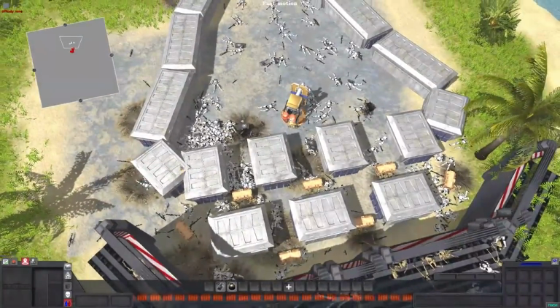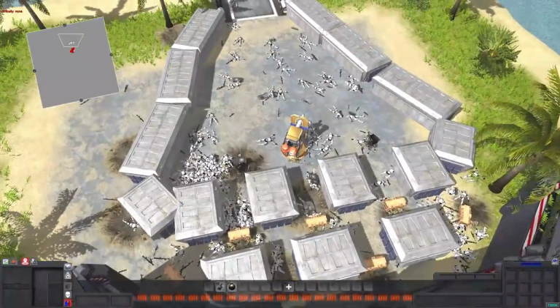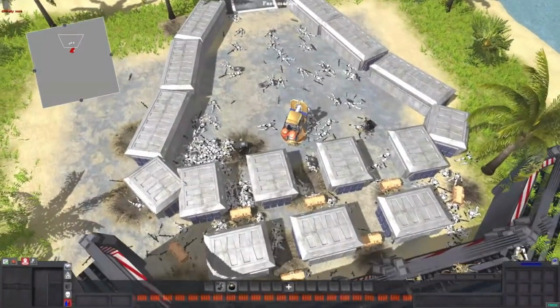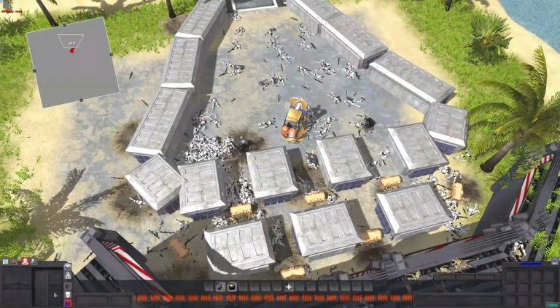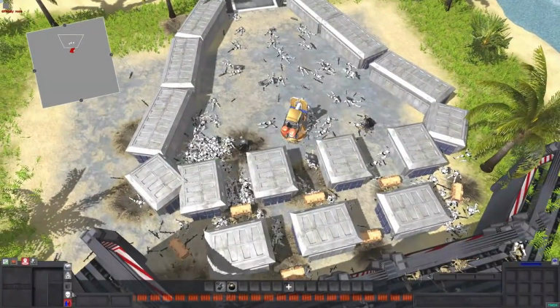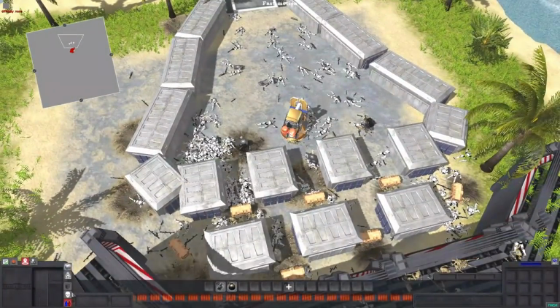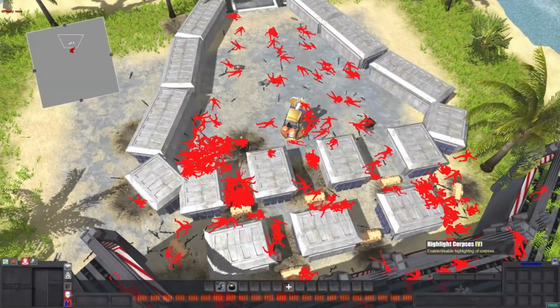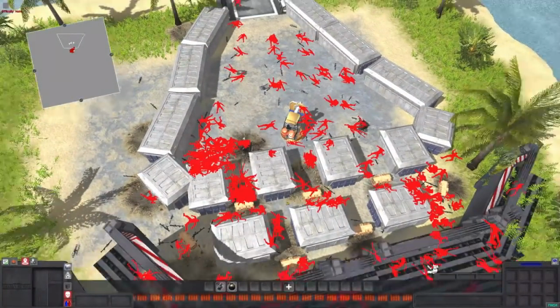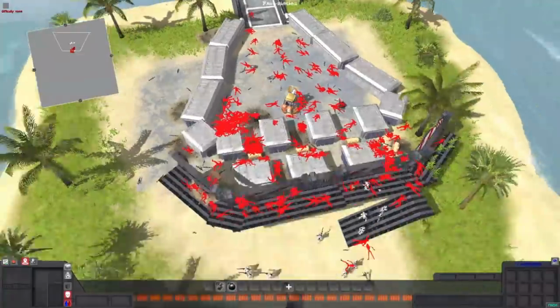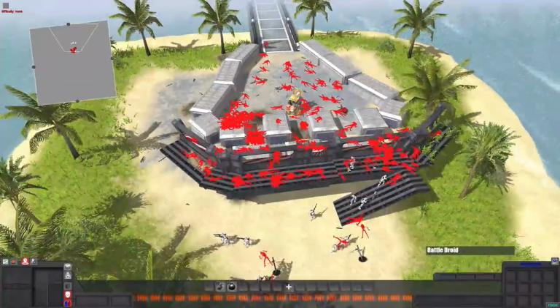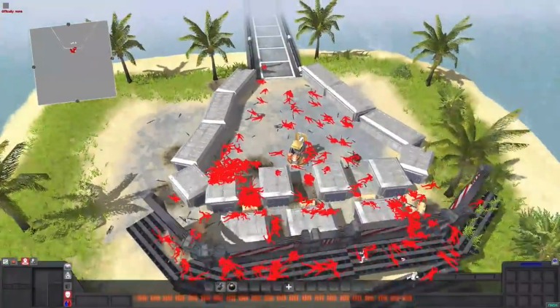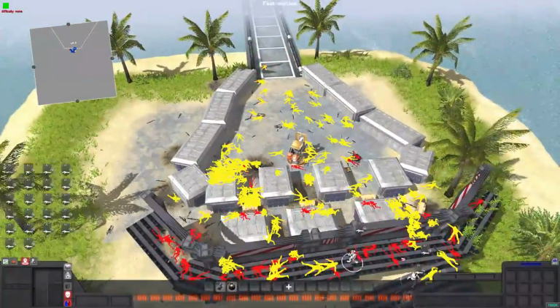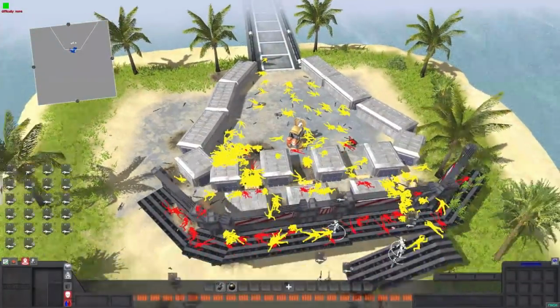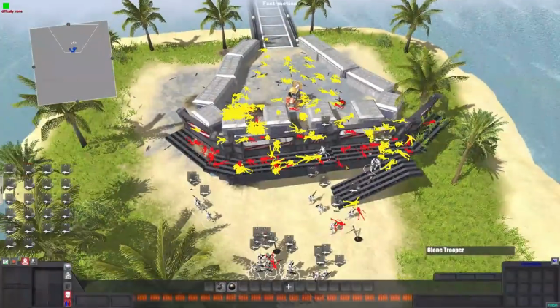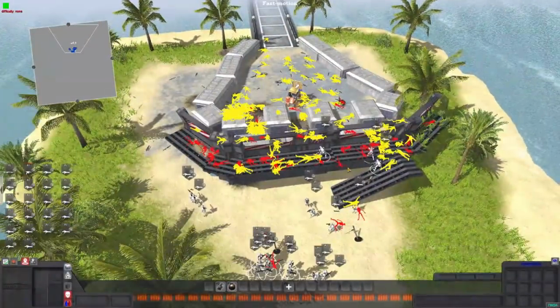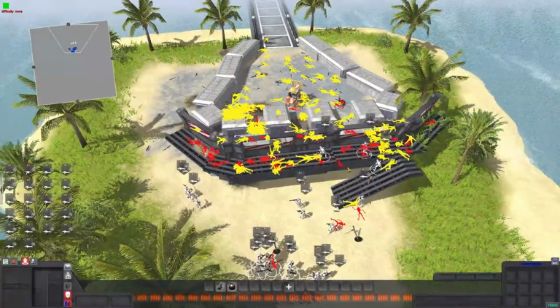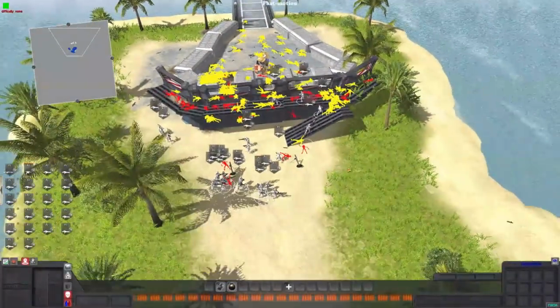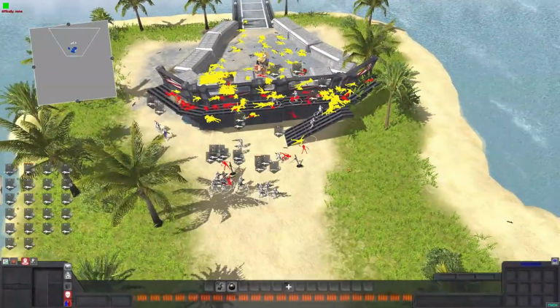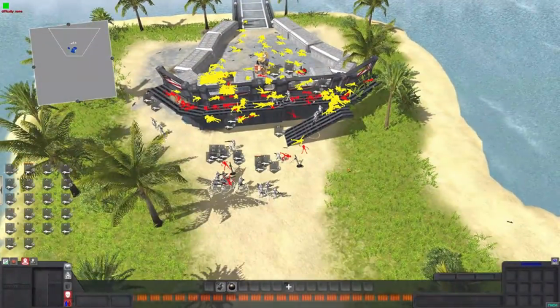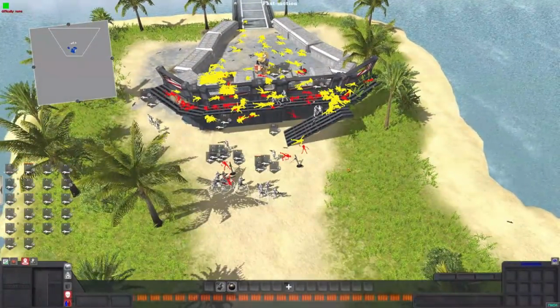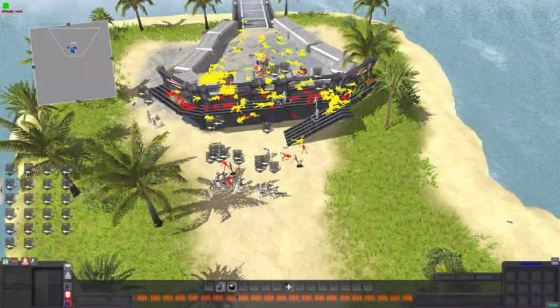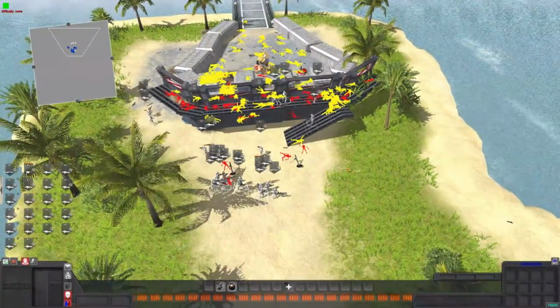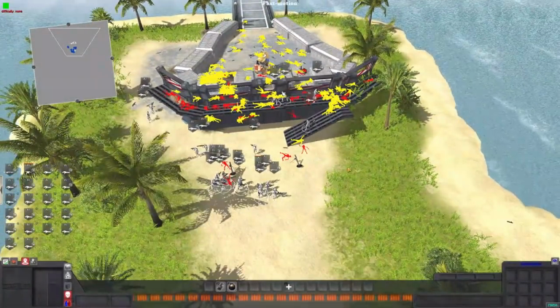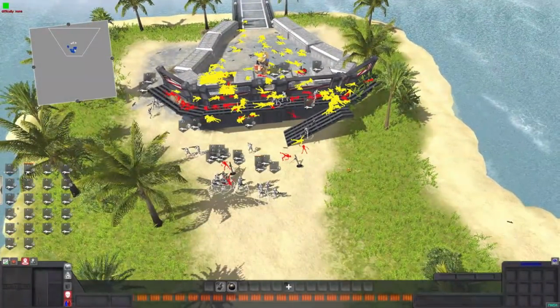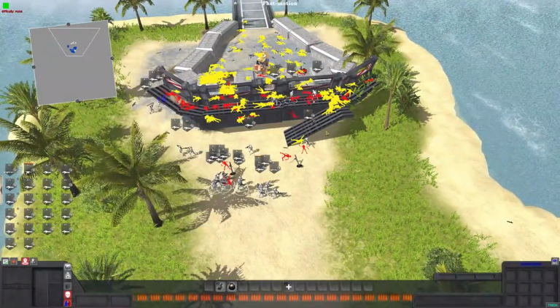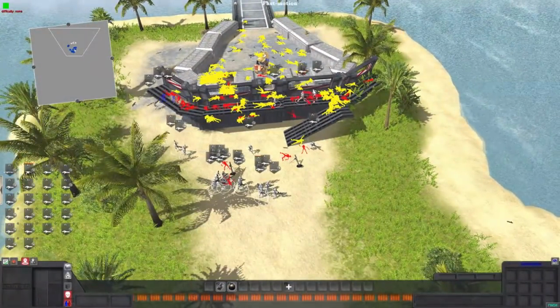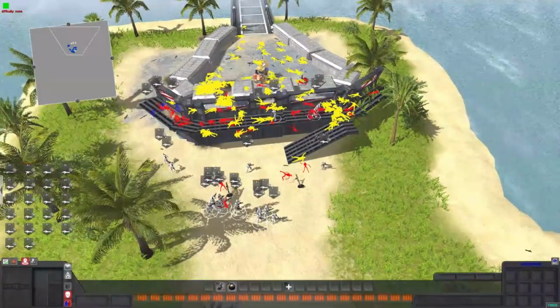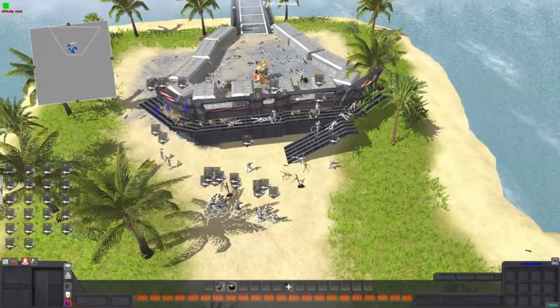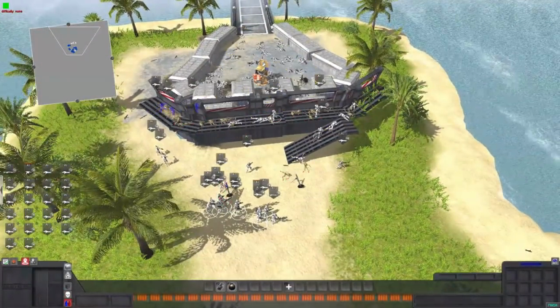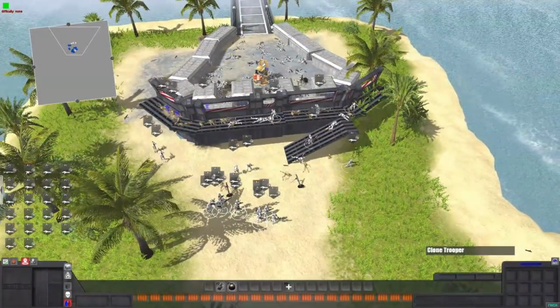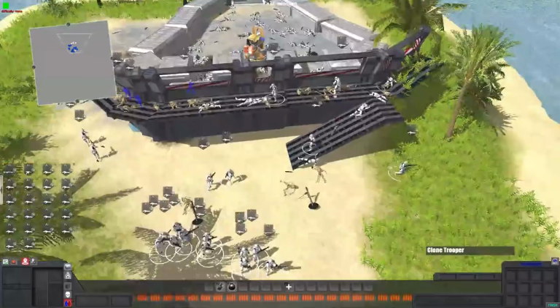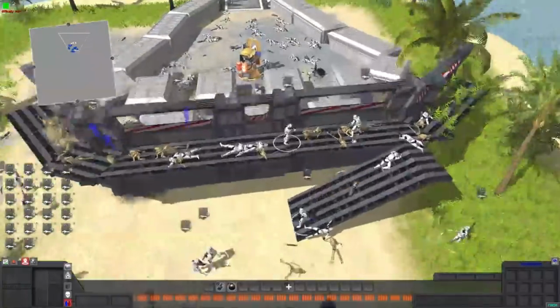Barely any clones got out of that meat grinder, and a lot more should have. That was really poorly done by the clones. Yellow are dead clones, red are dead droids. Wow!